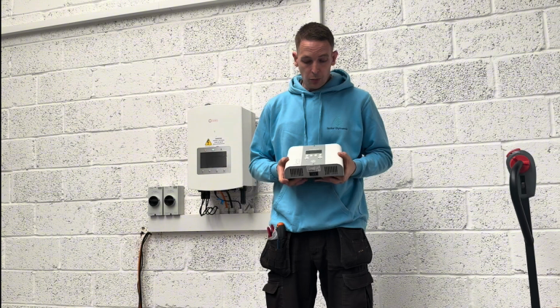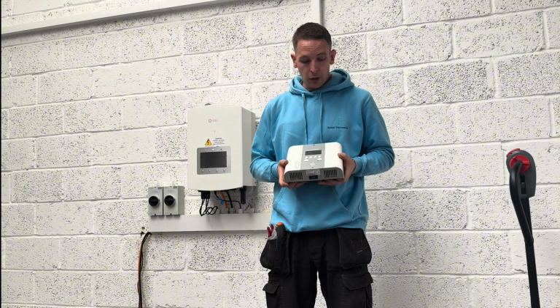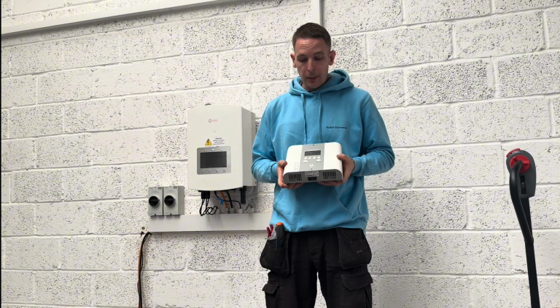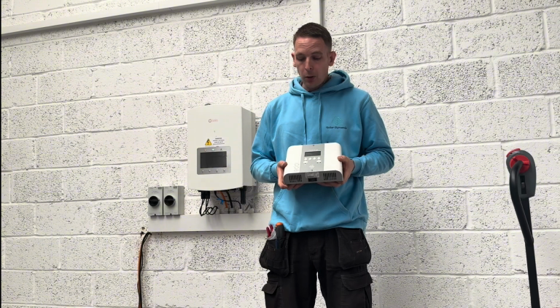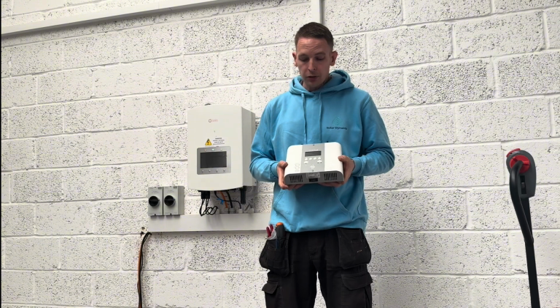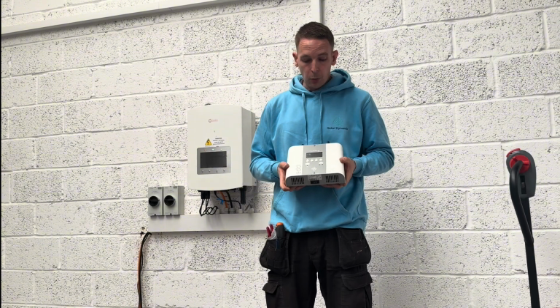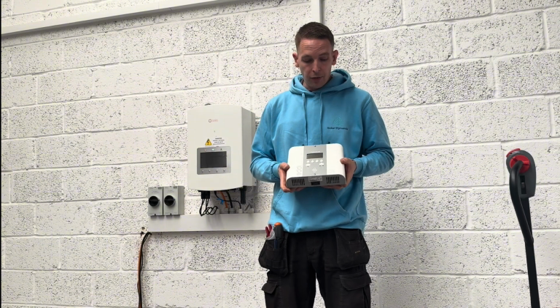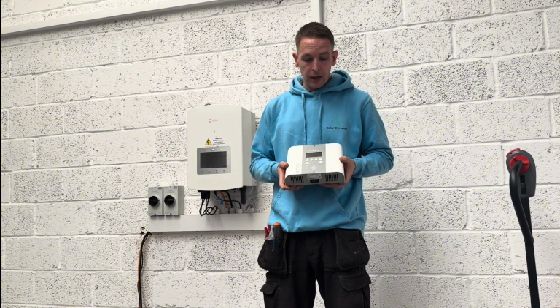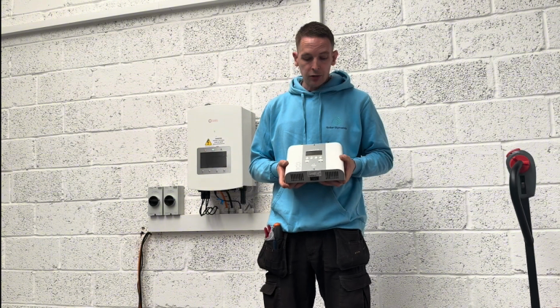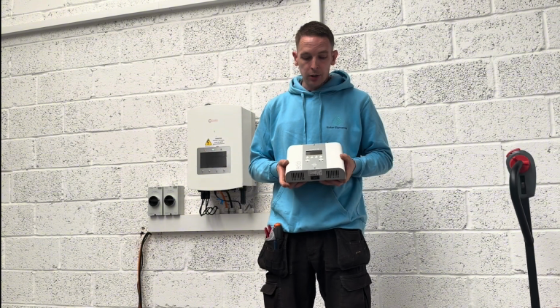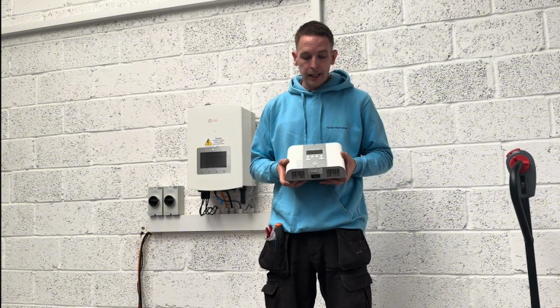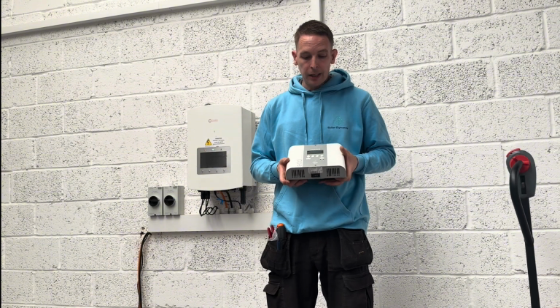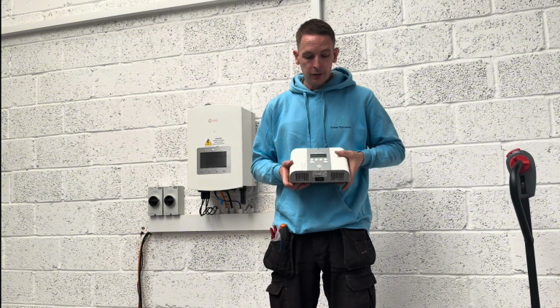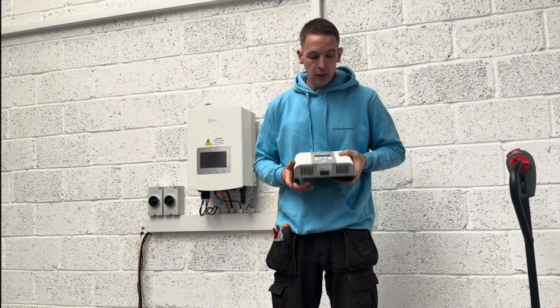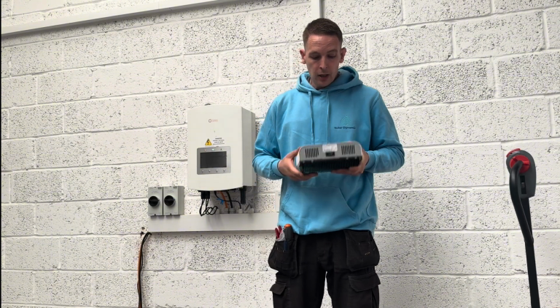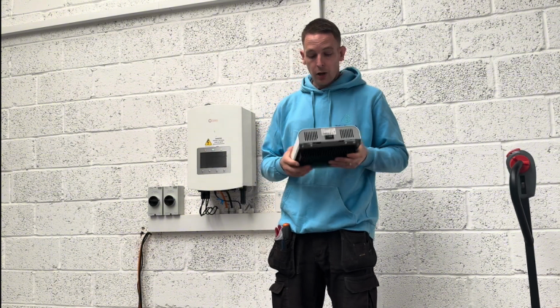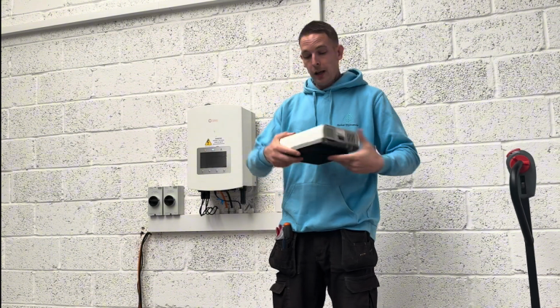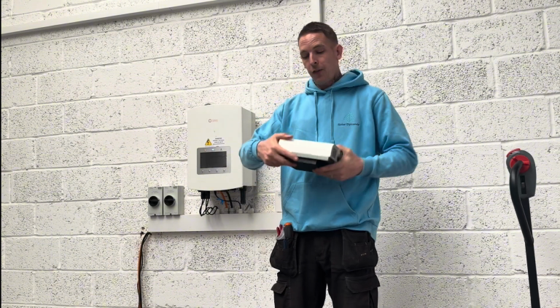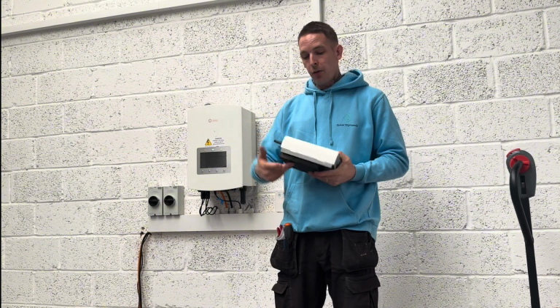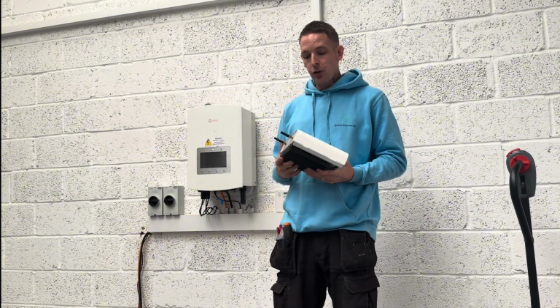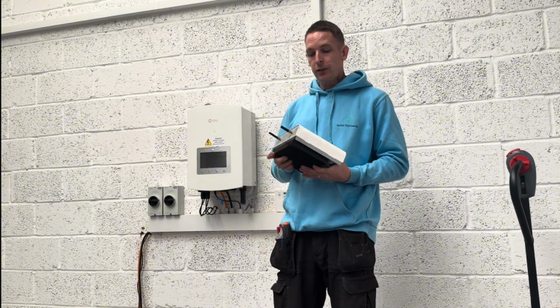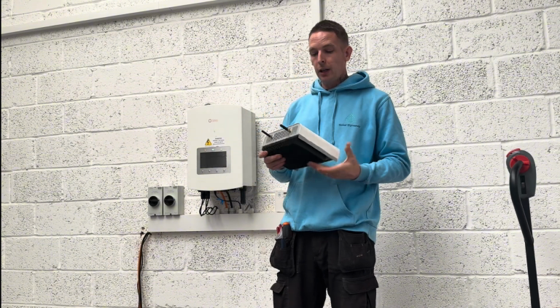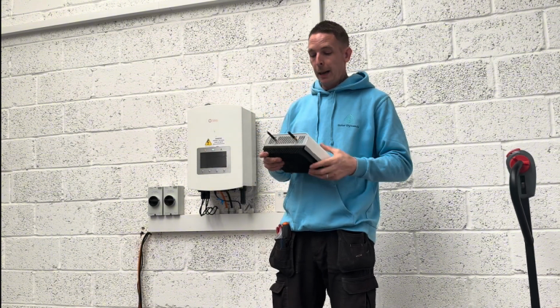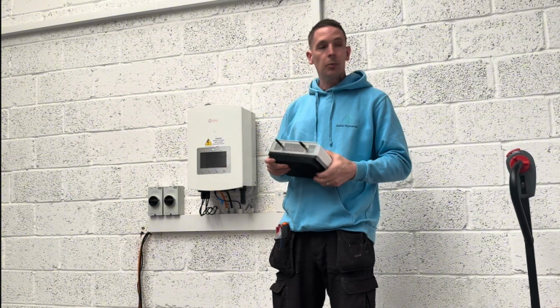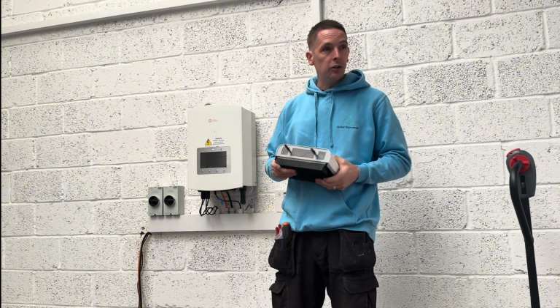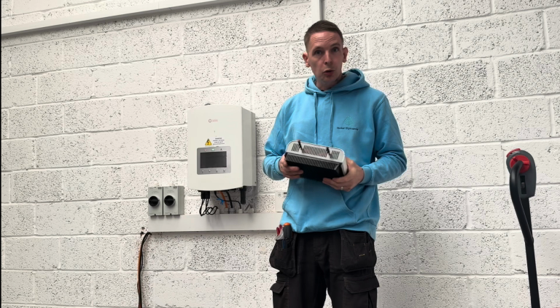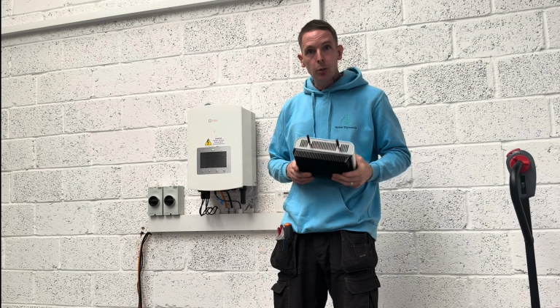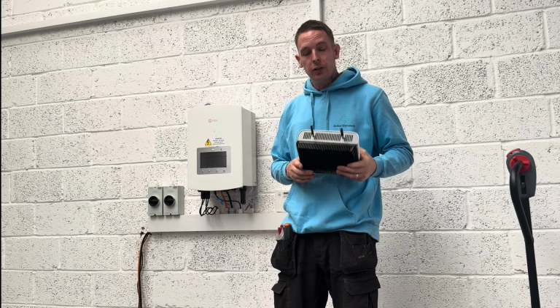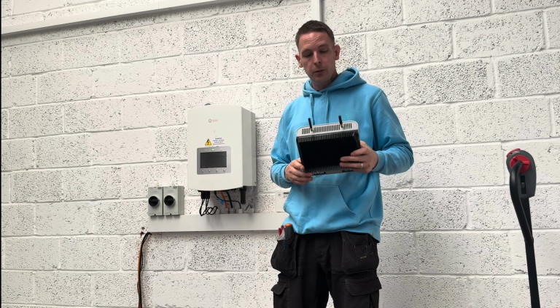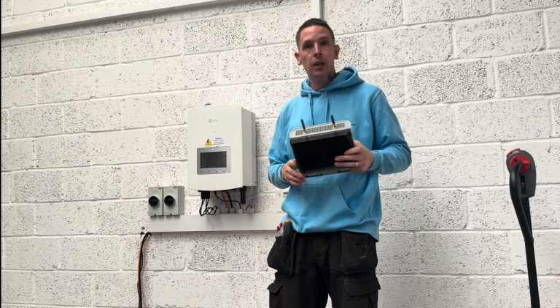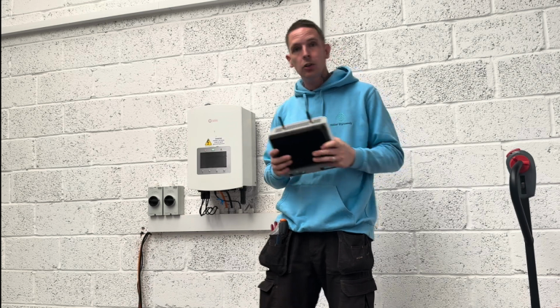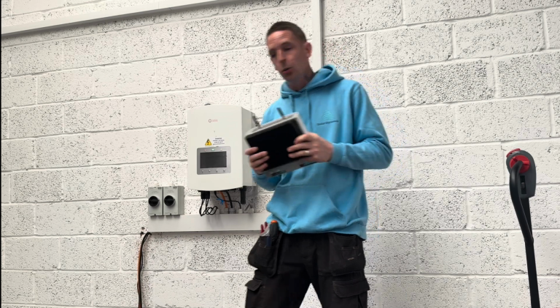That way, as opposed to giving it back to the grid, you're heating your hot water. This is just one of the many products that we offer here at Solar Dynamics, so if you are interested in maximizing your solar system, give us a call.